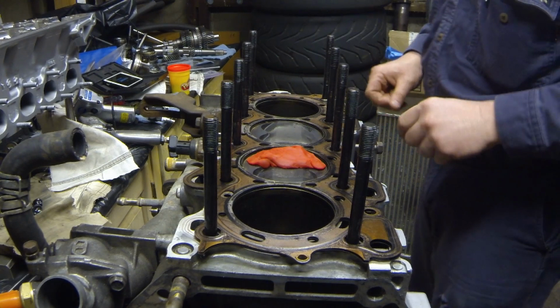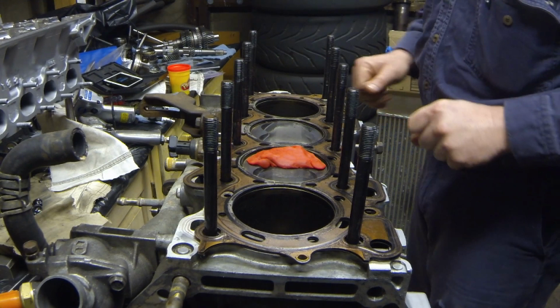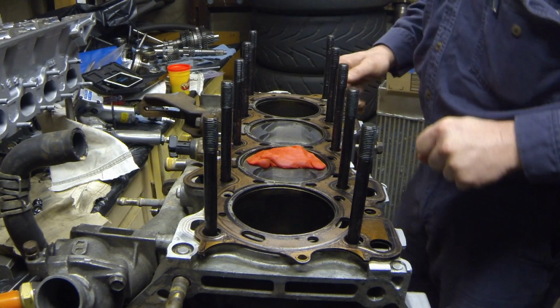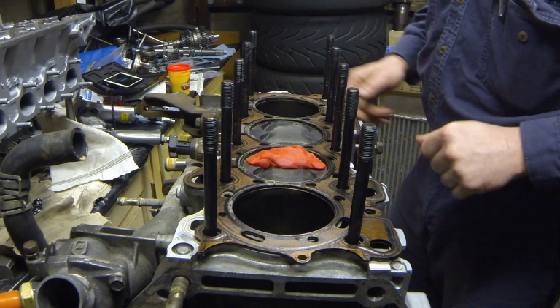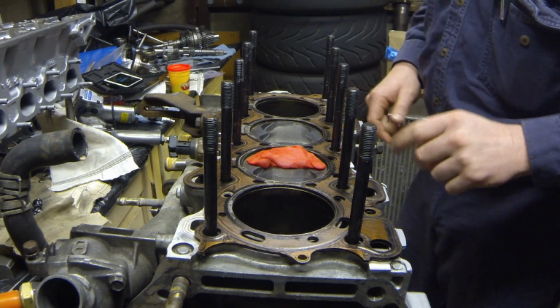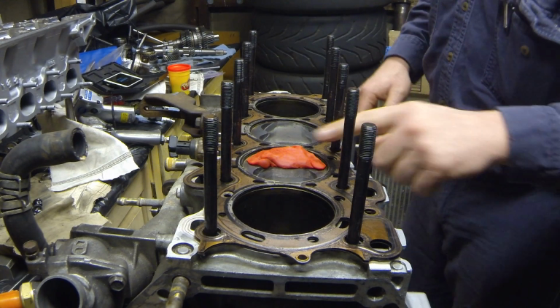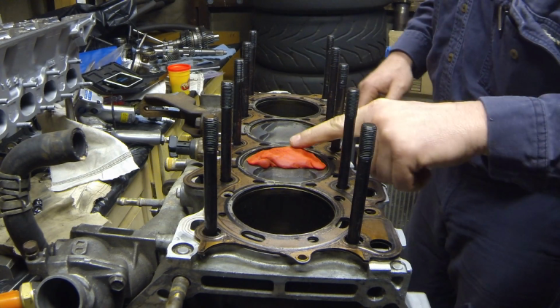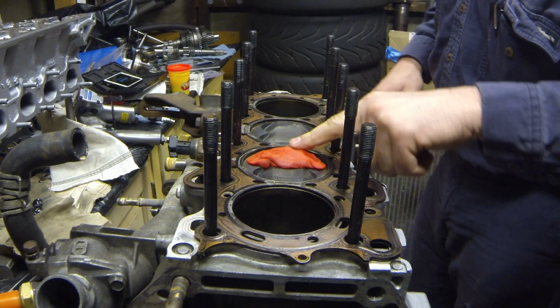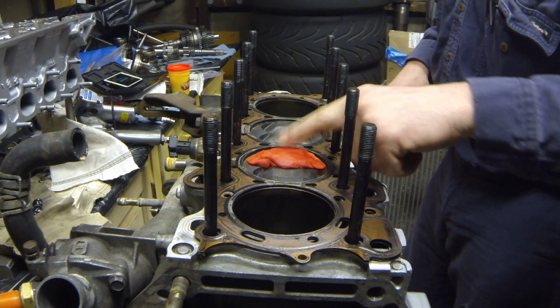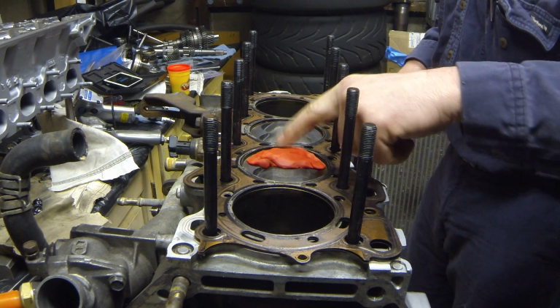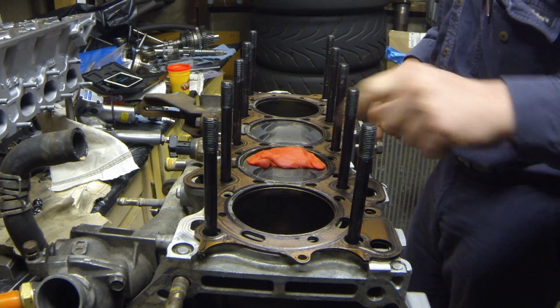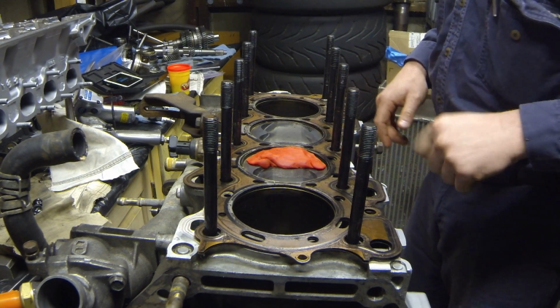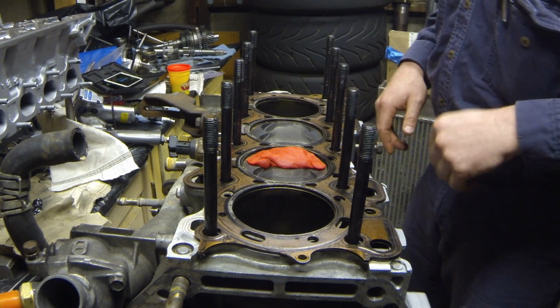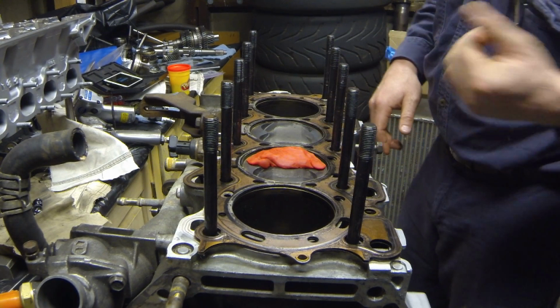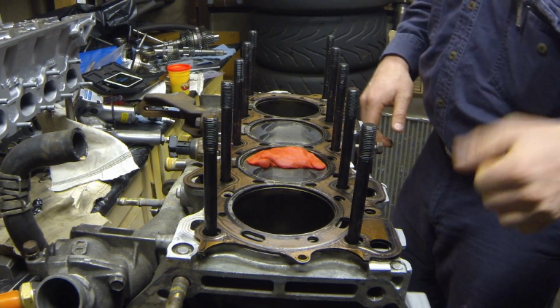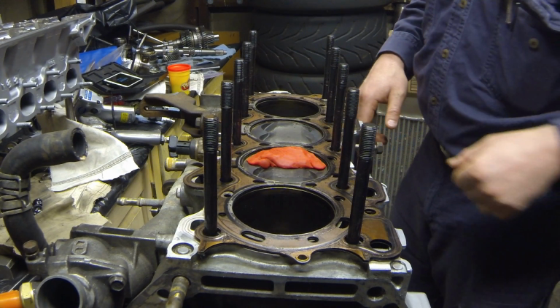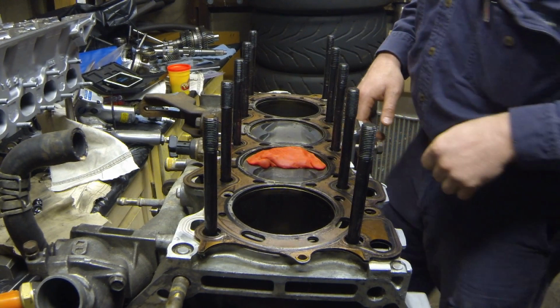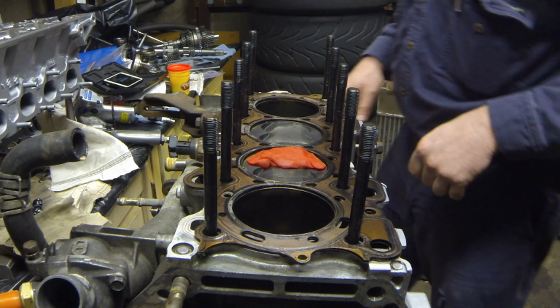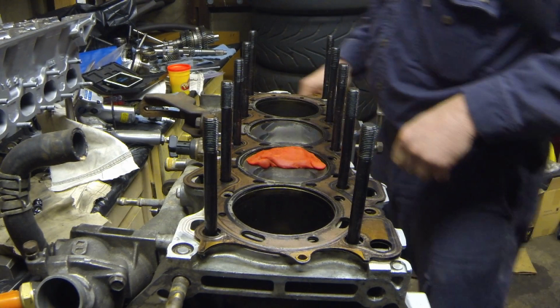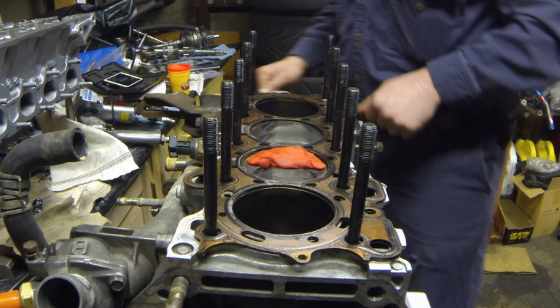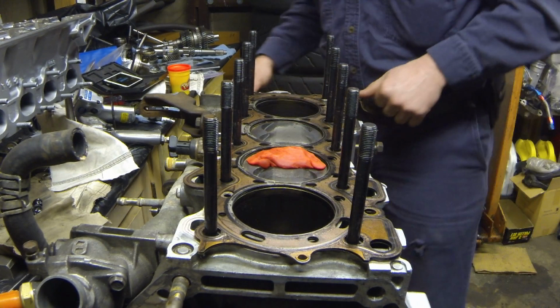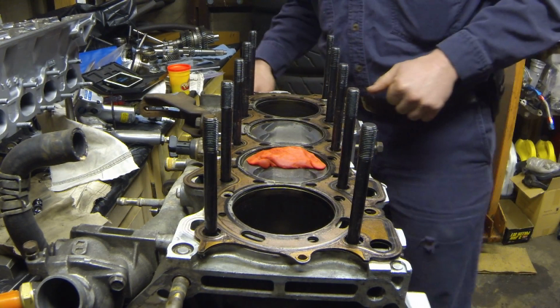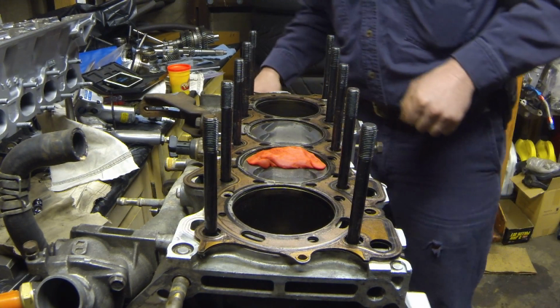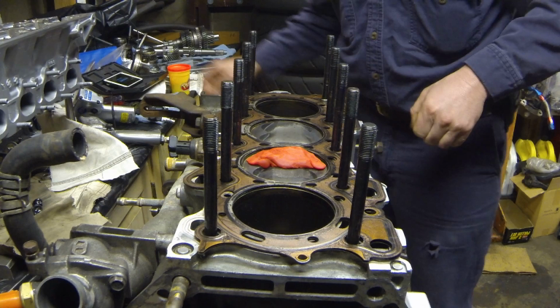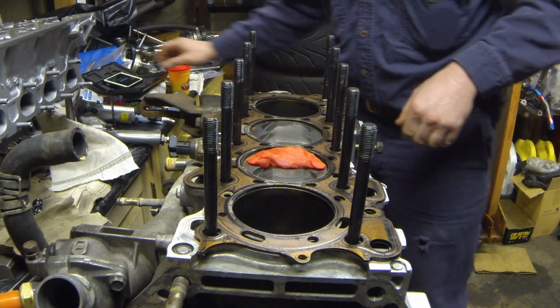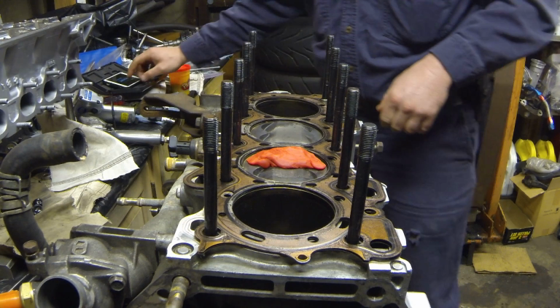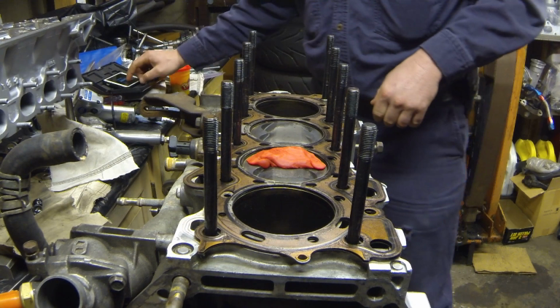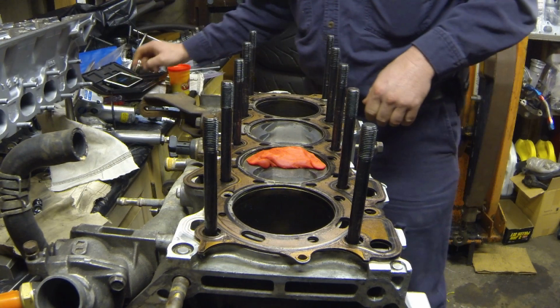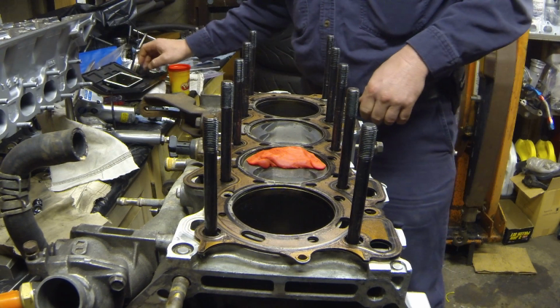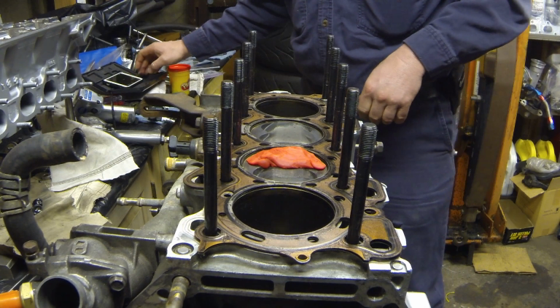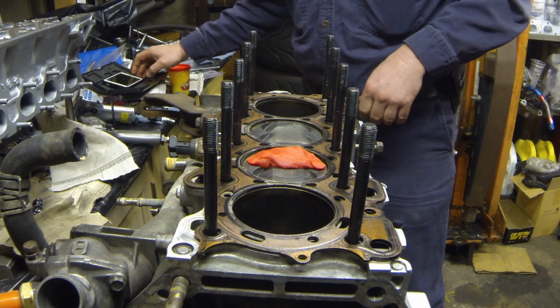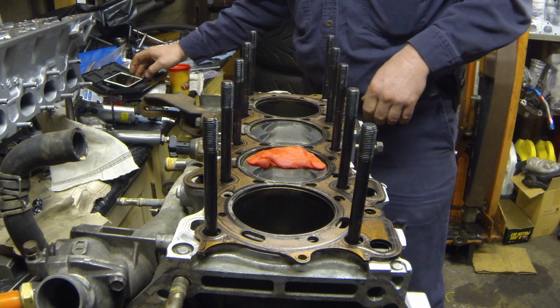Play-Doh is in place. Now I'm going to torque the head down.